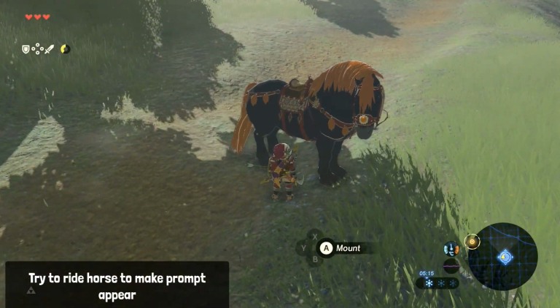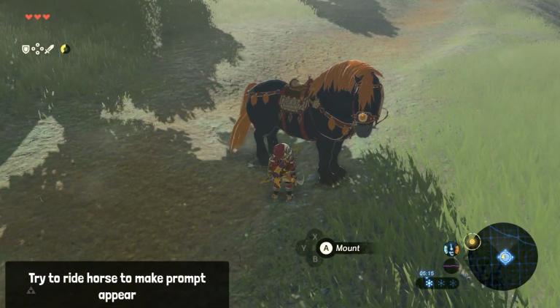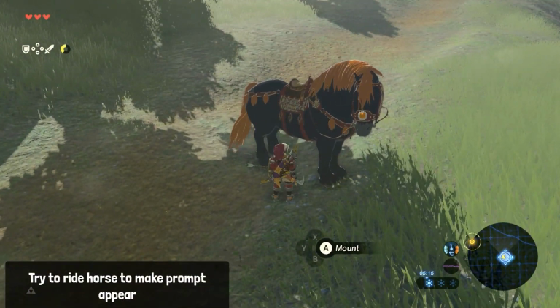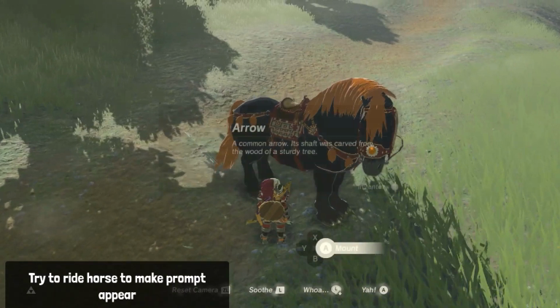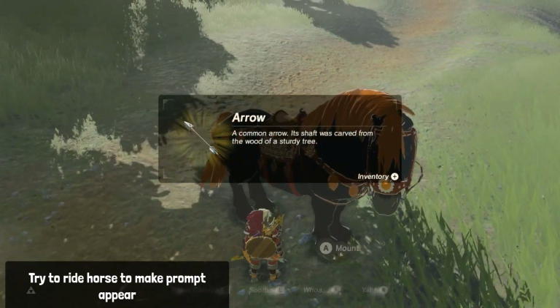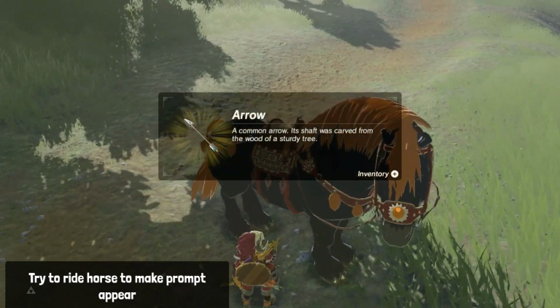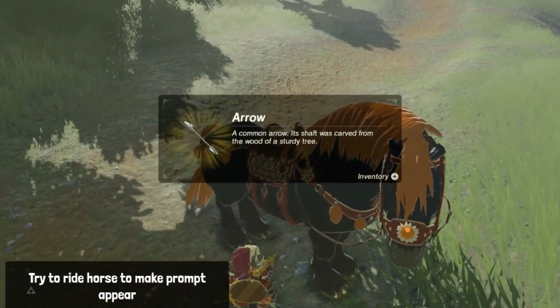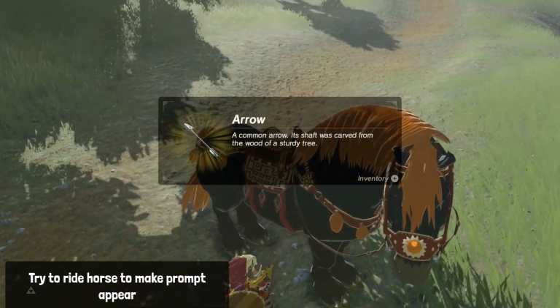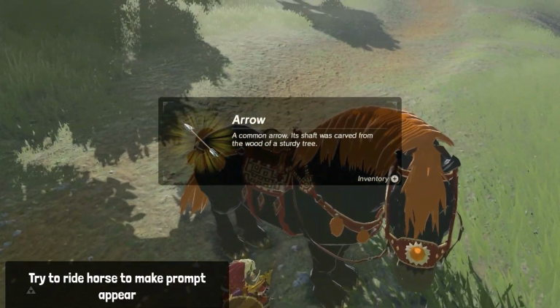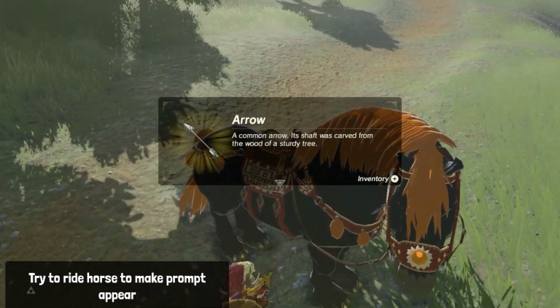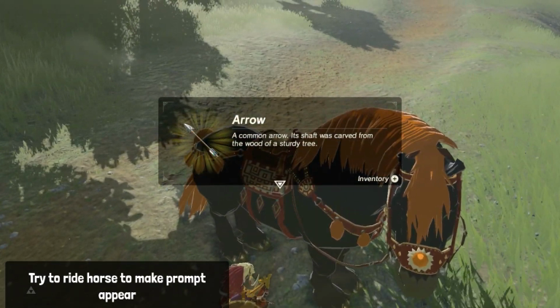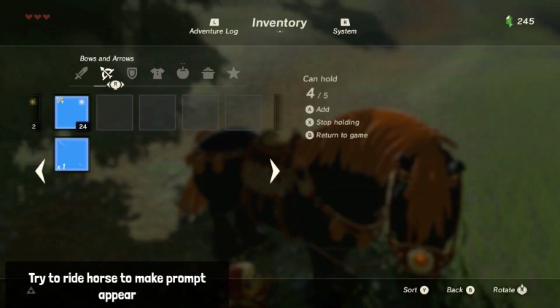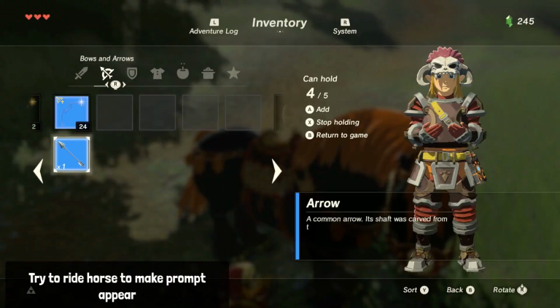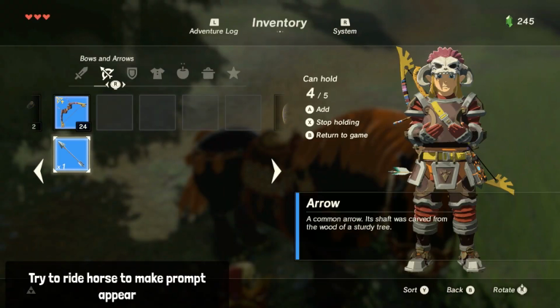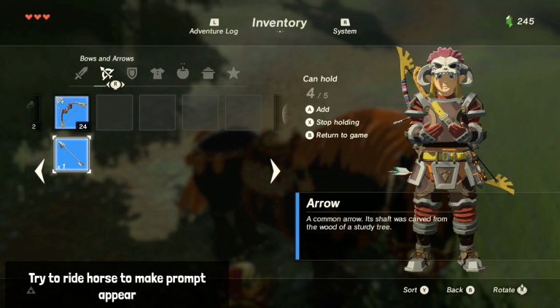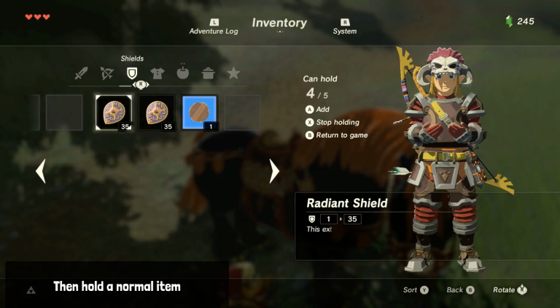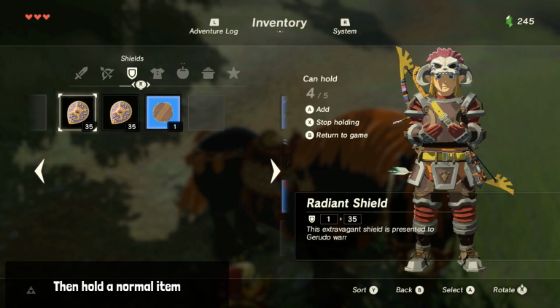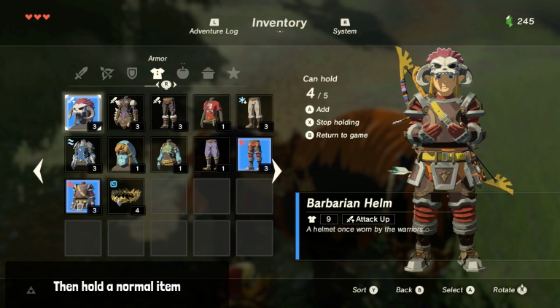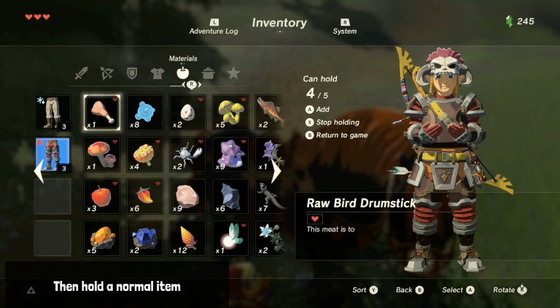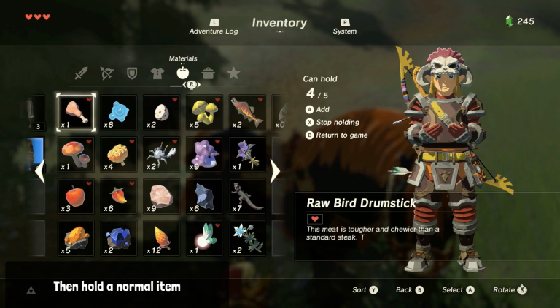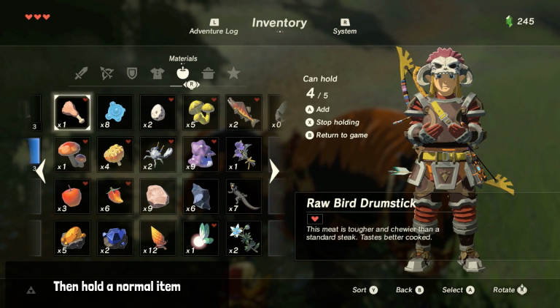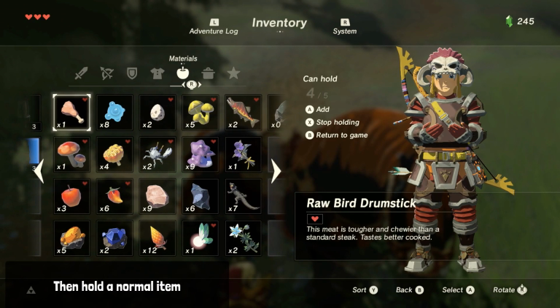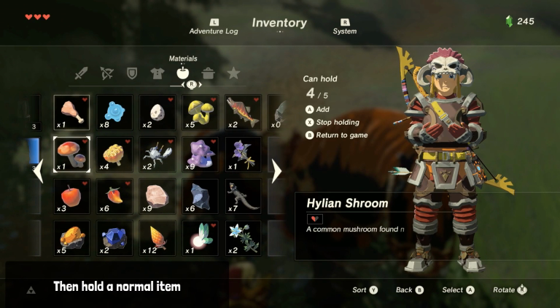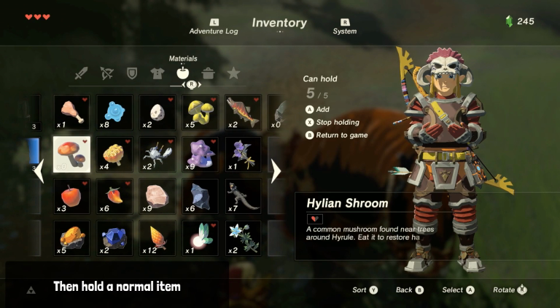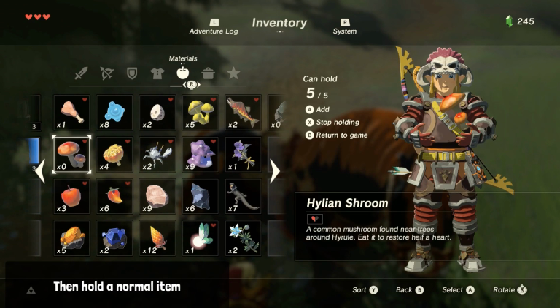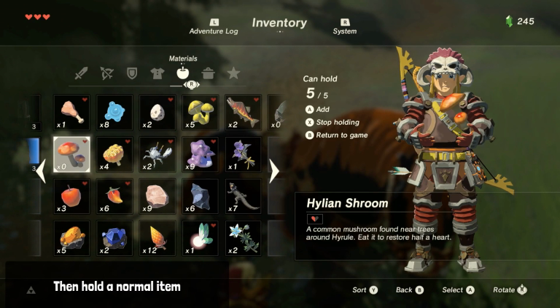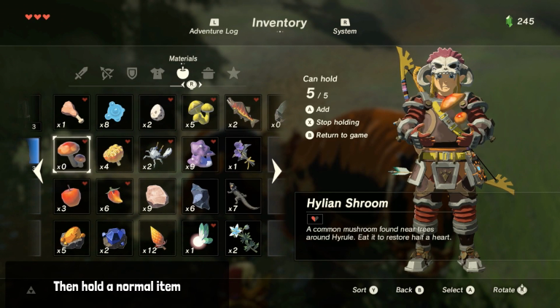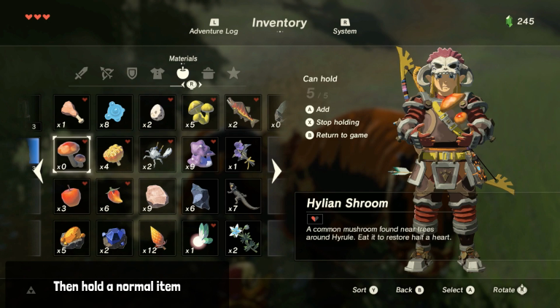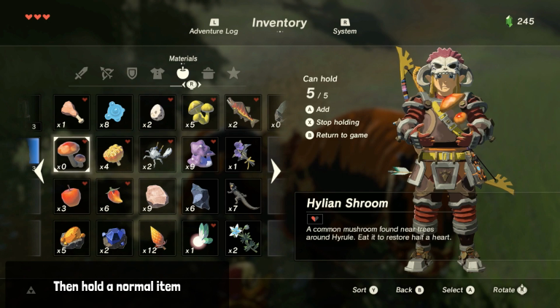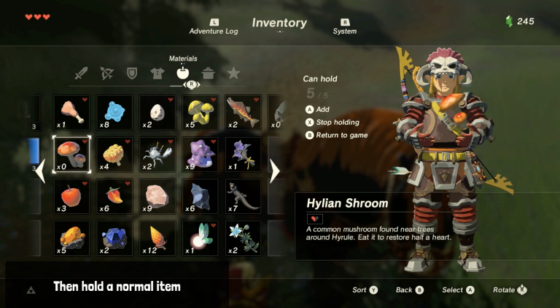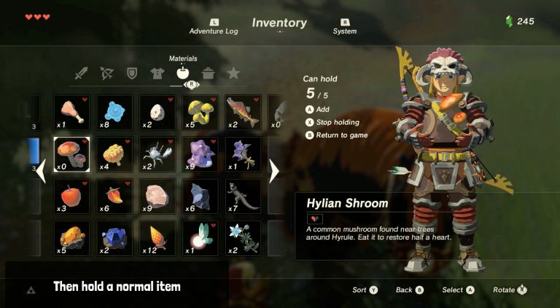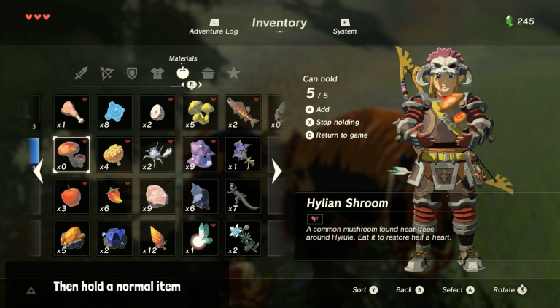Once the prompt appears, pause and hold a normal item. From there, just exit the prompt, and voila — Link is now standing on his horse.